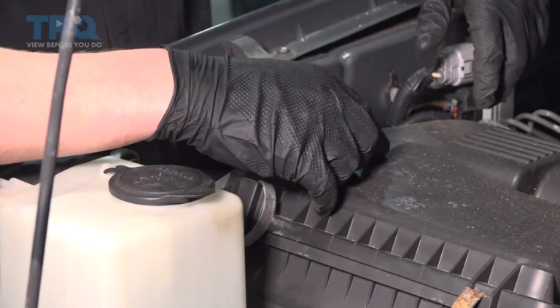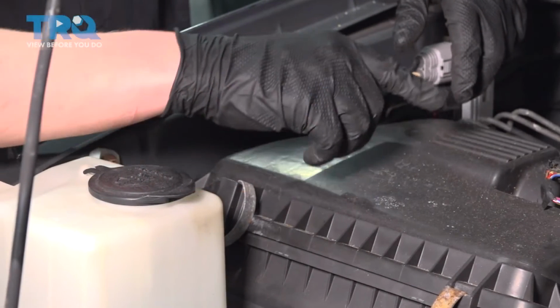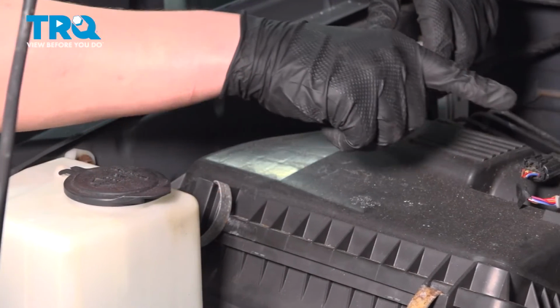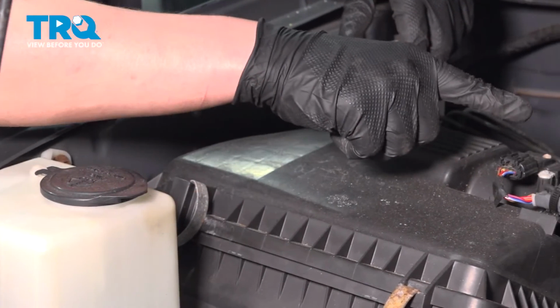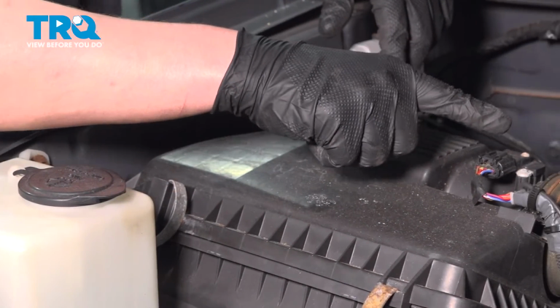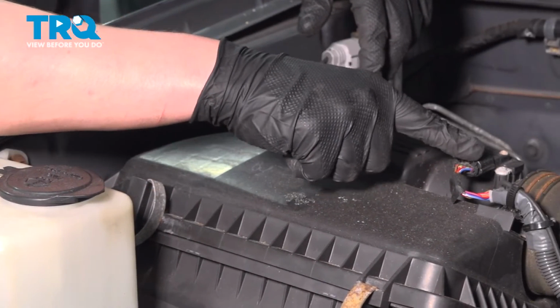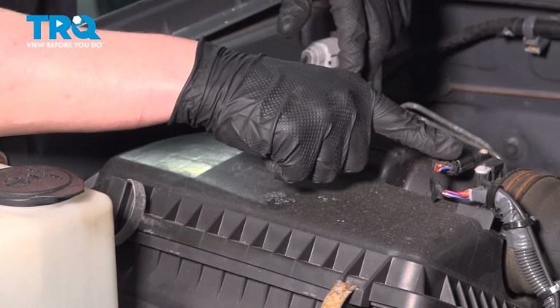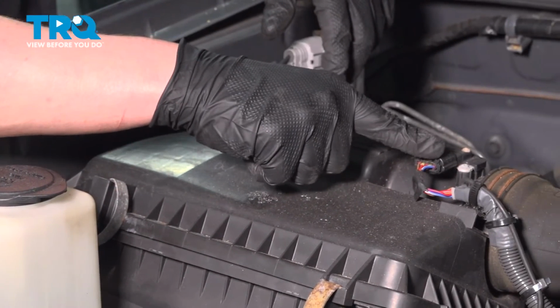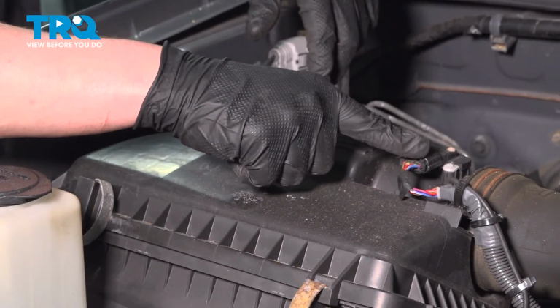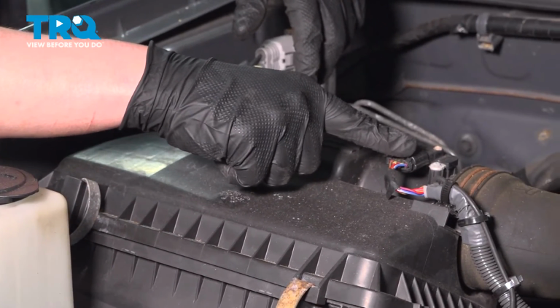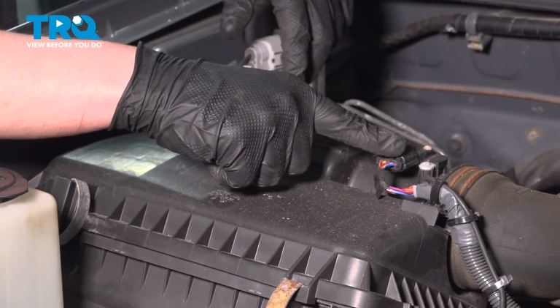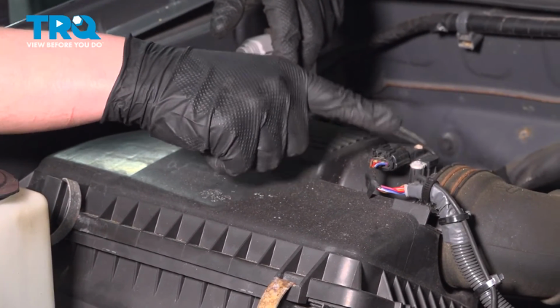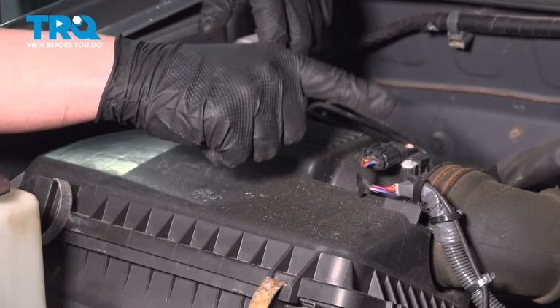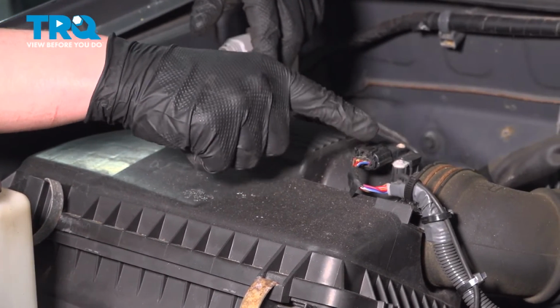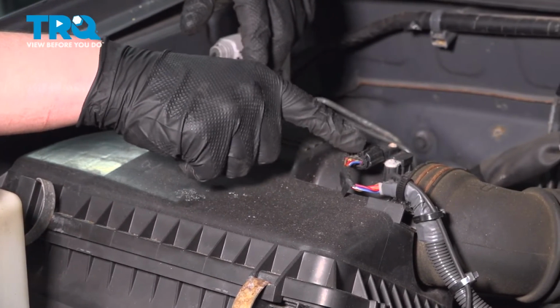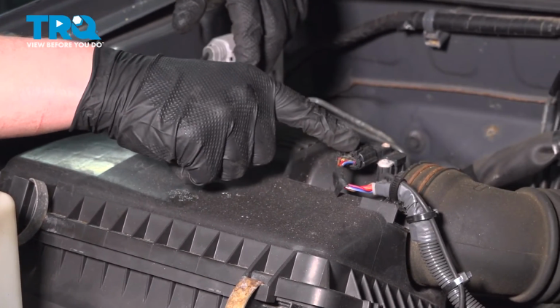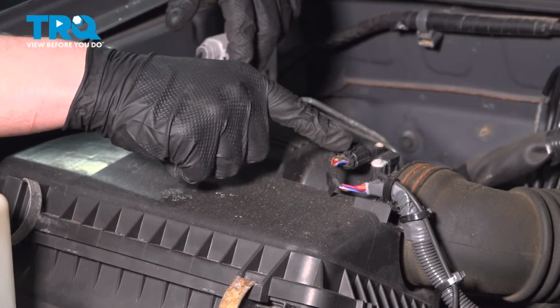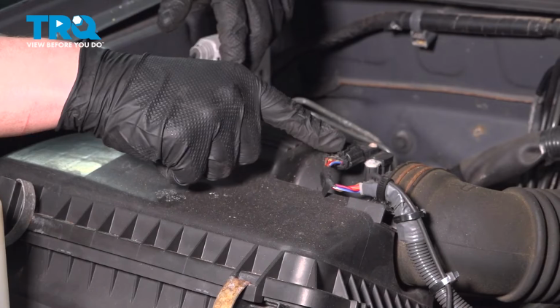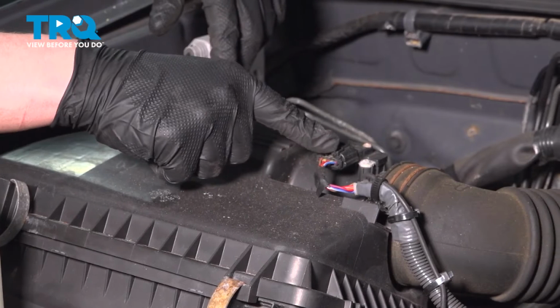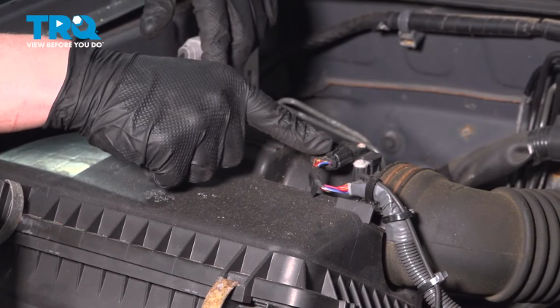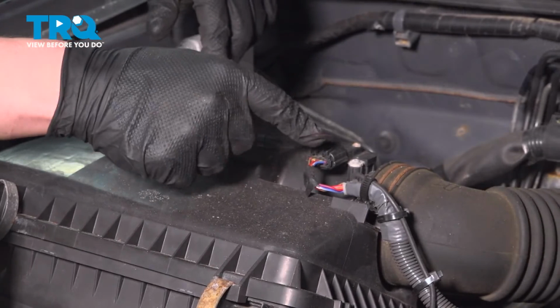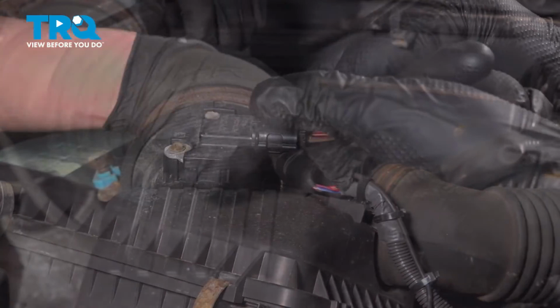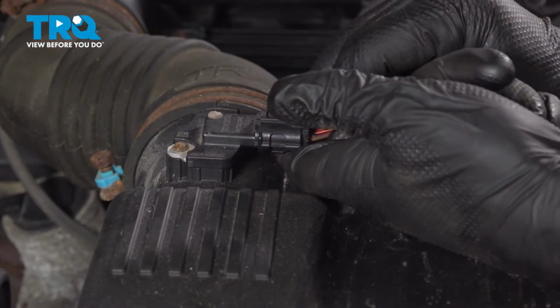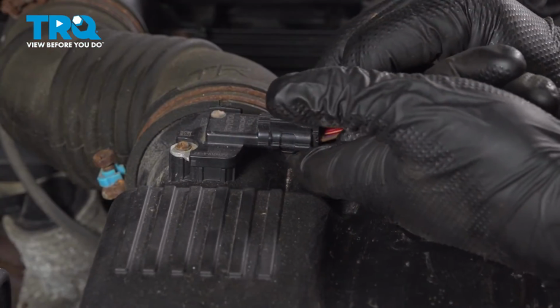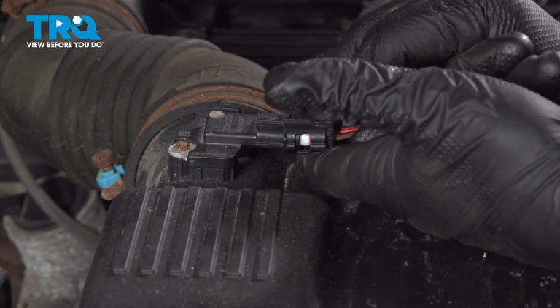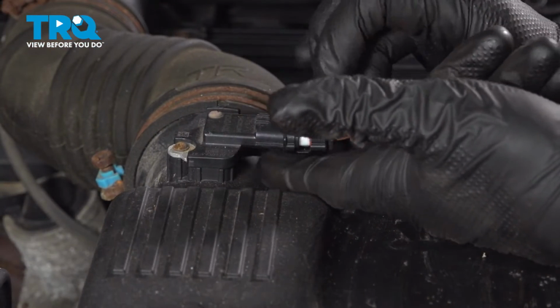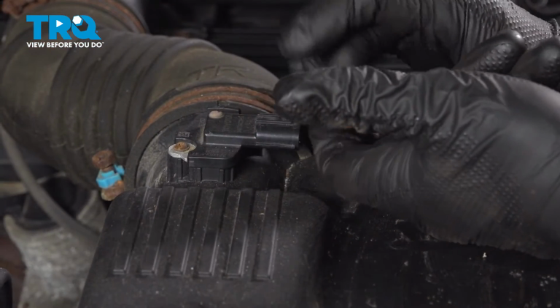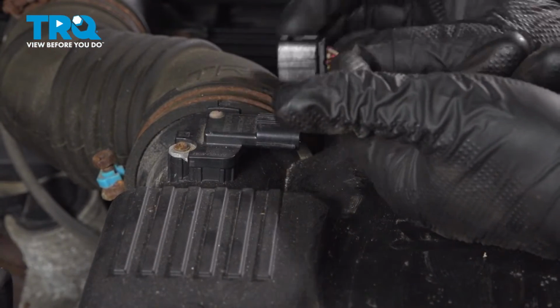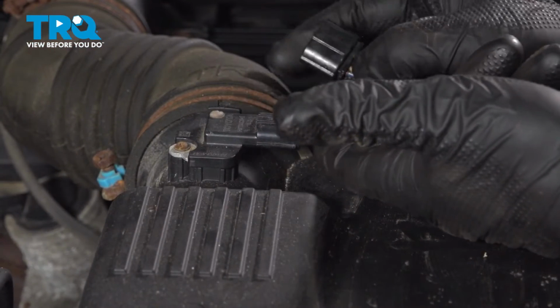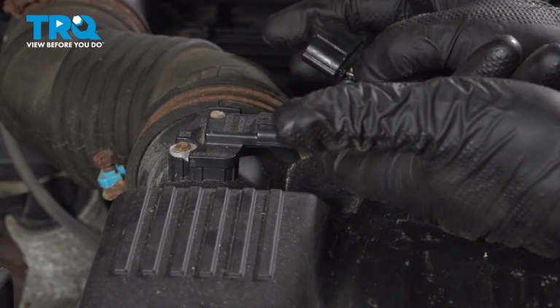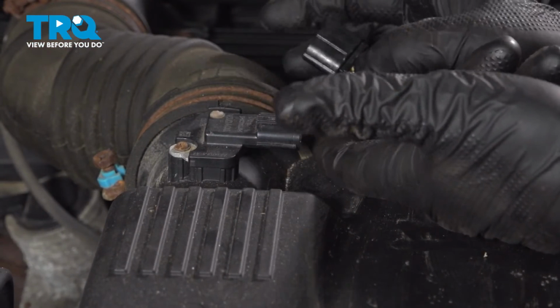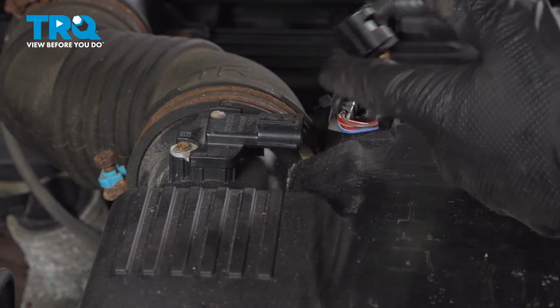Remove the connector for the mass airflow sensor. Push on this tab right here, pull straight back, and remove the connector.